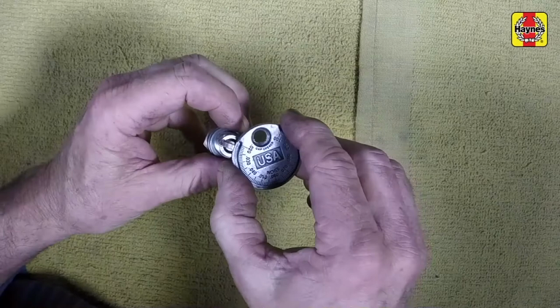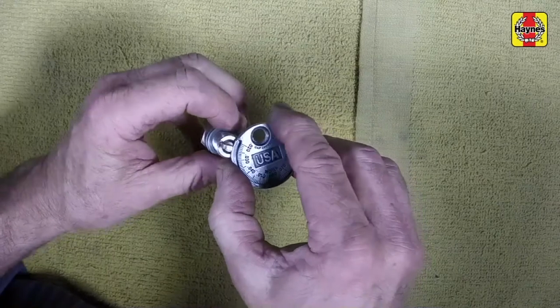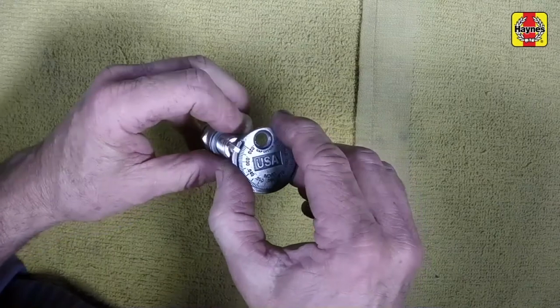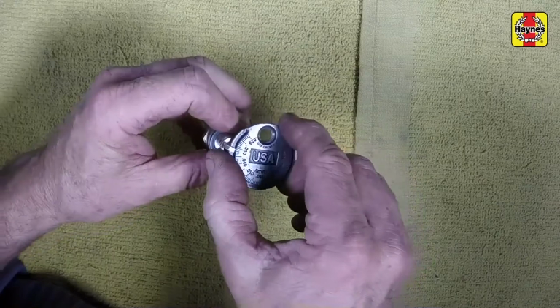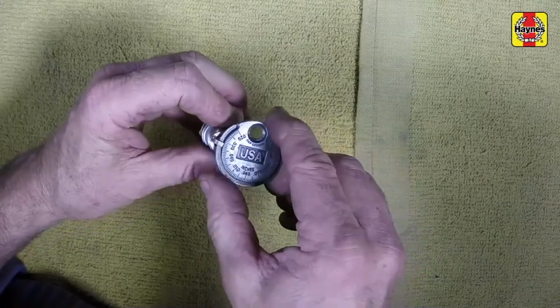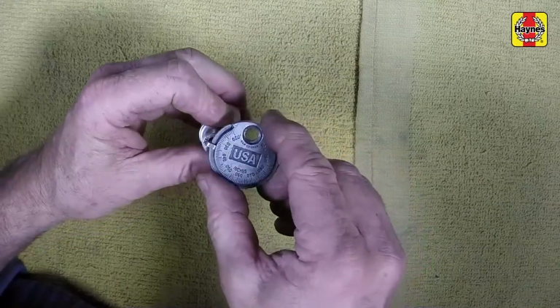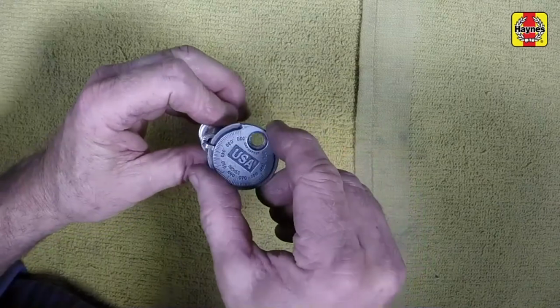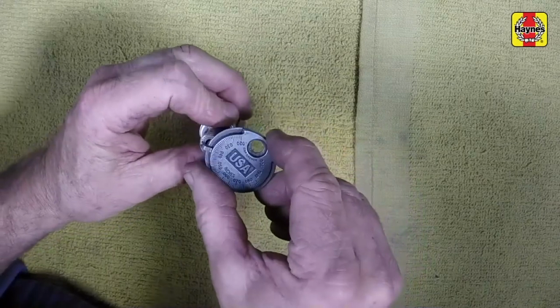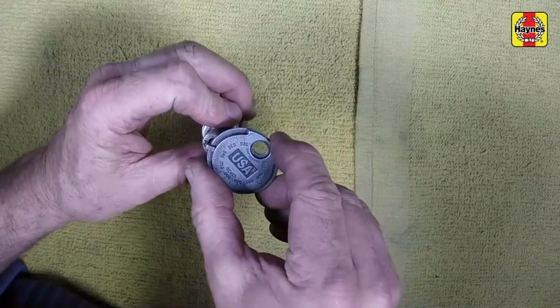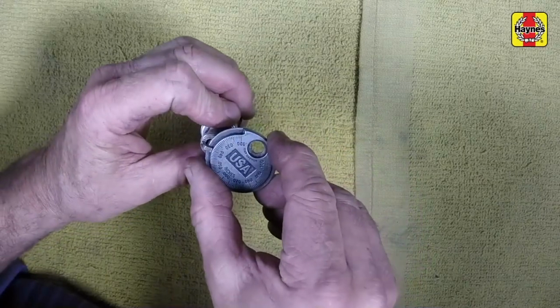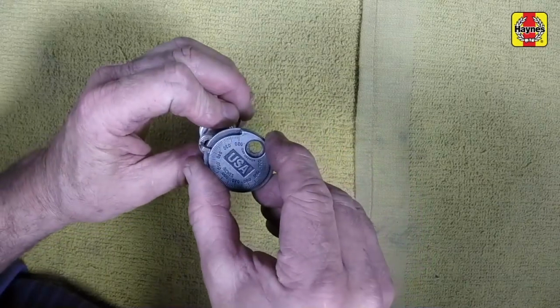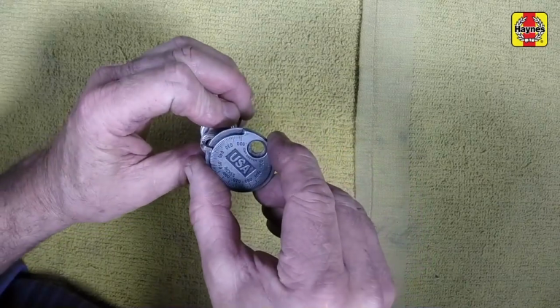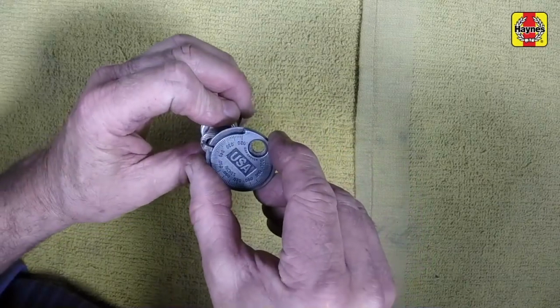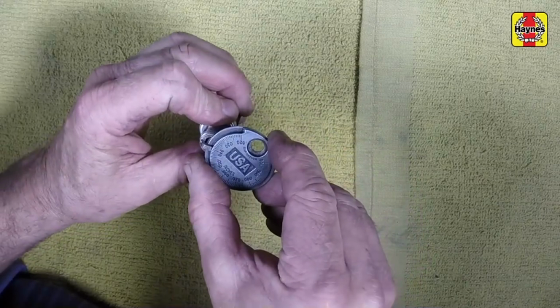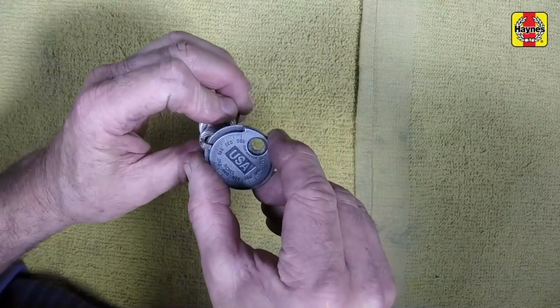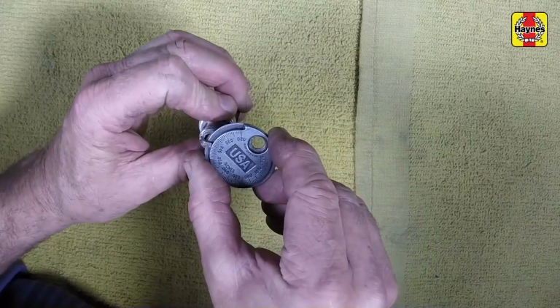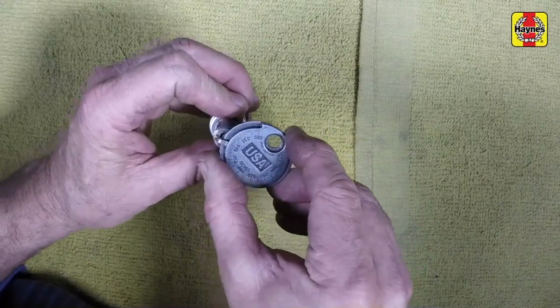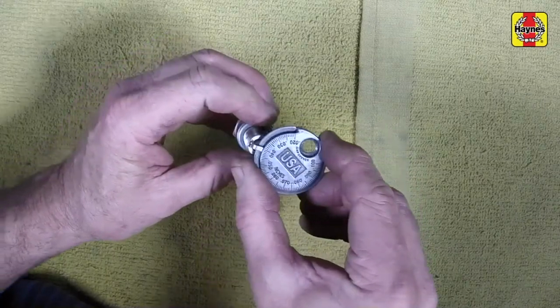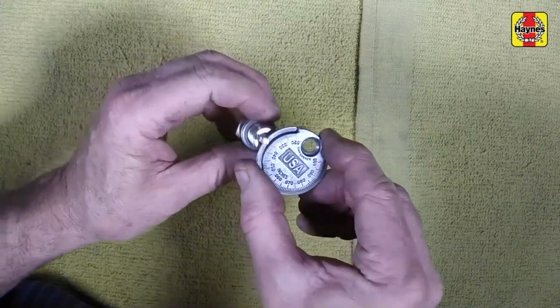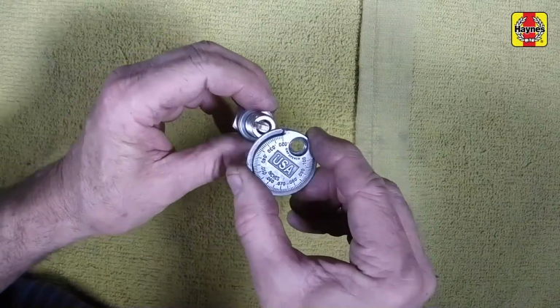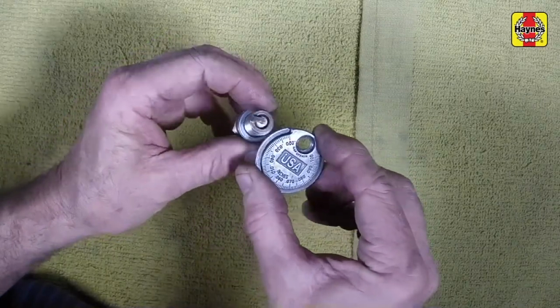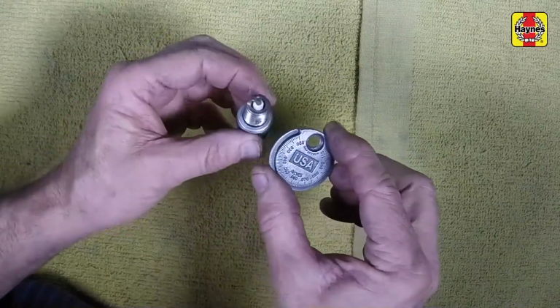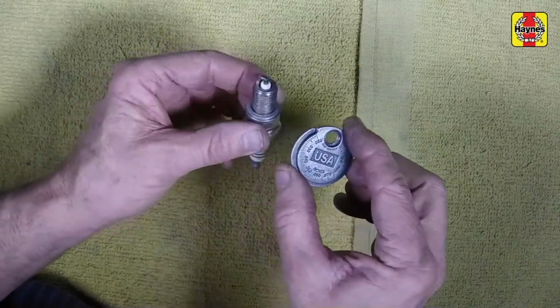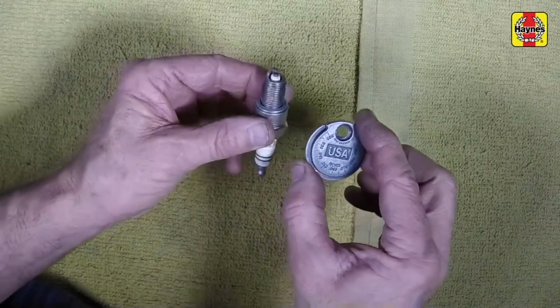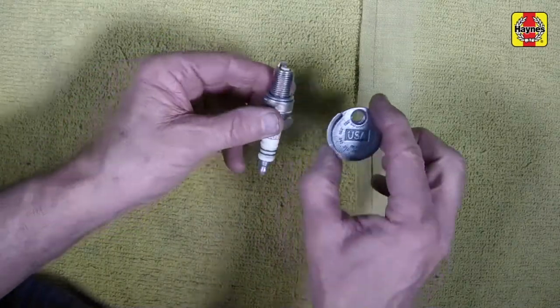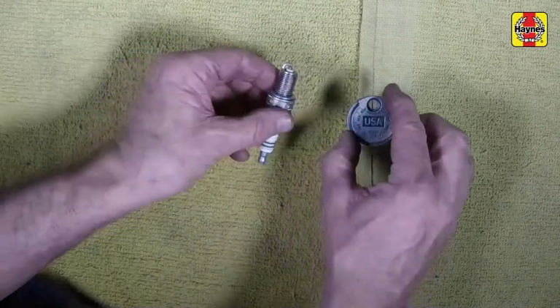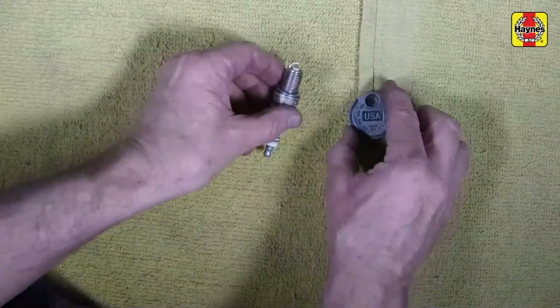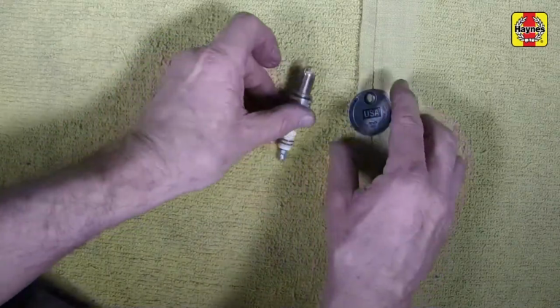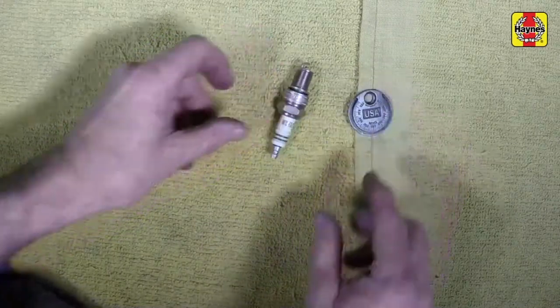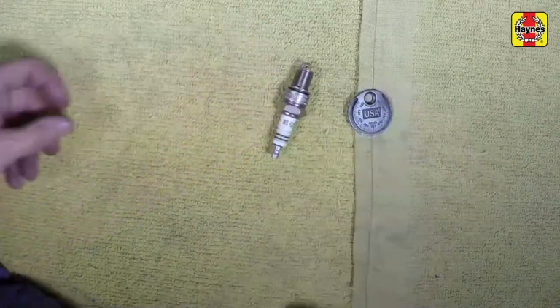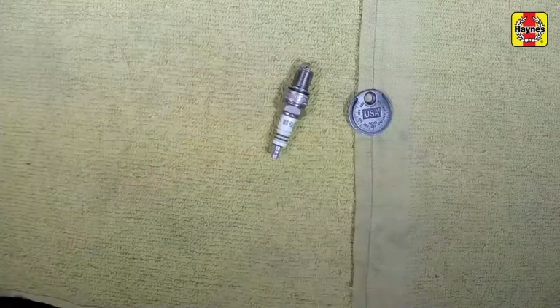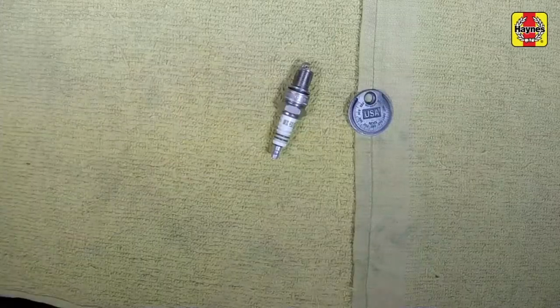Also check for cracks in the porcelain insulator. If any are found, the plug should not be used.